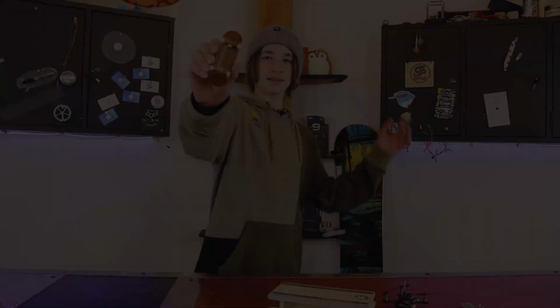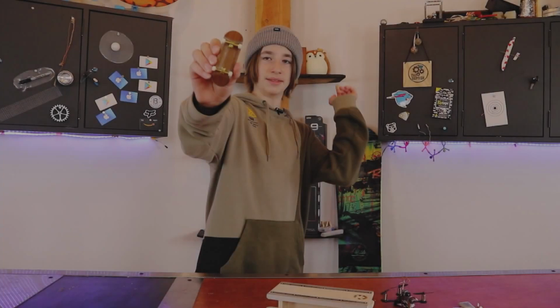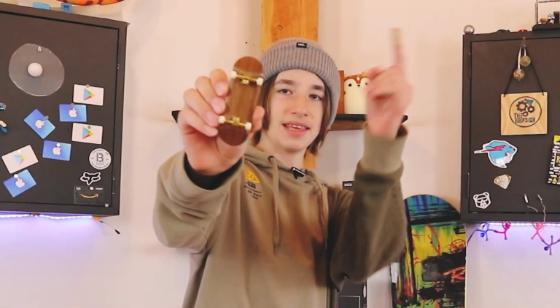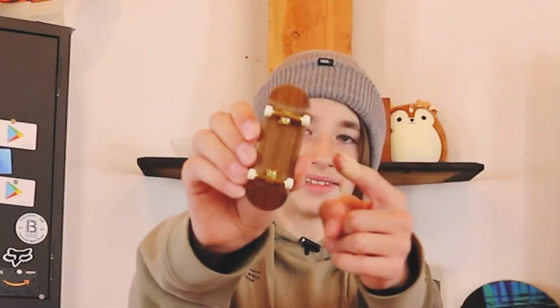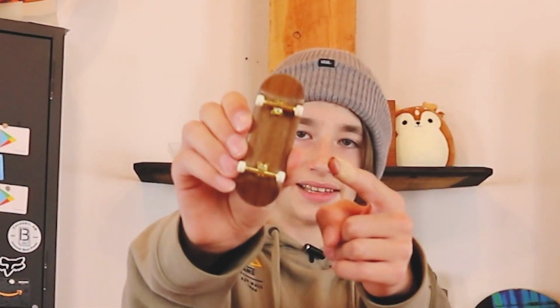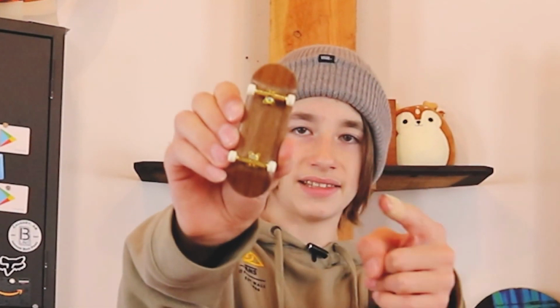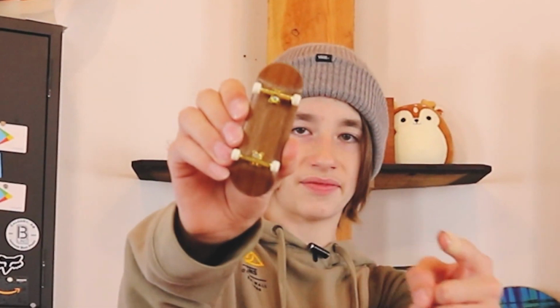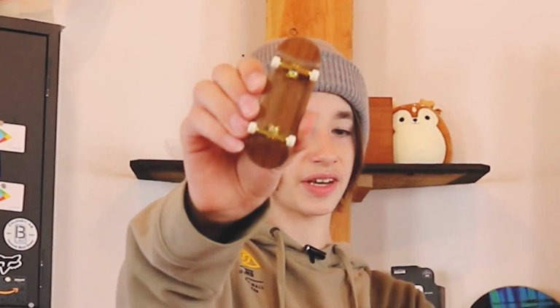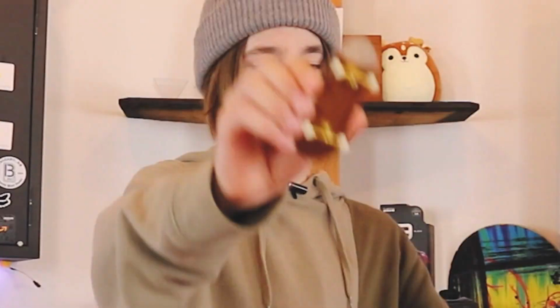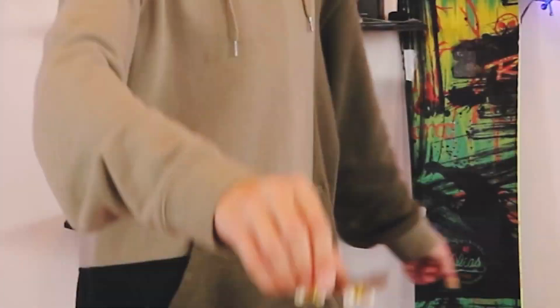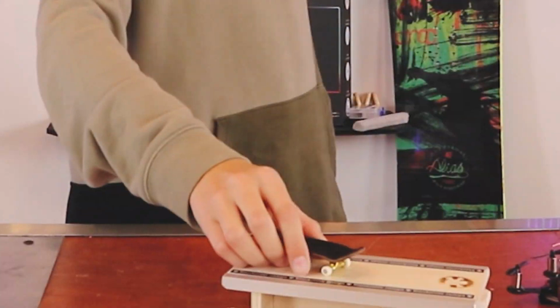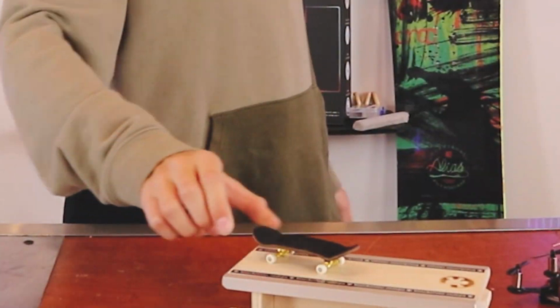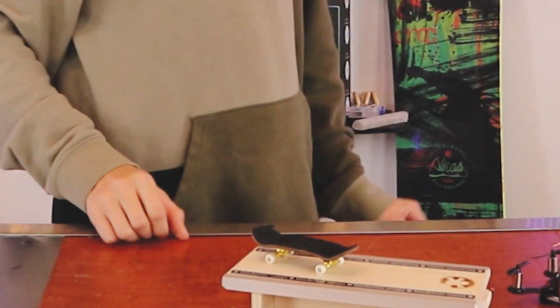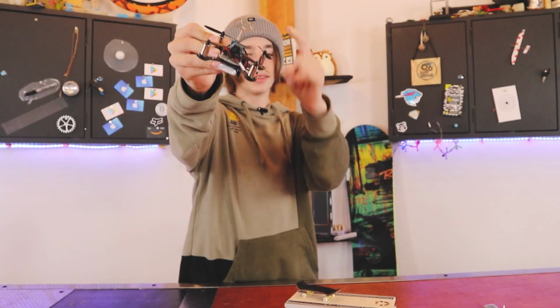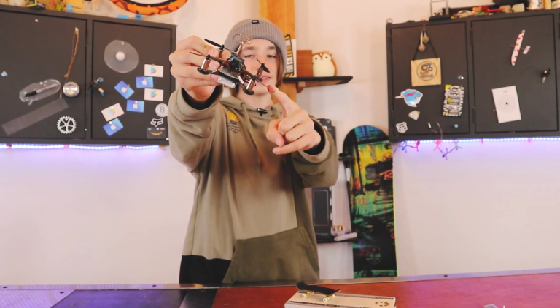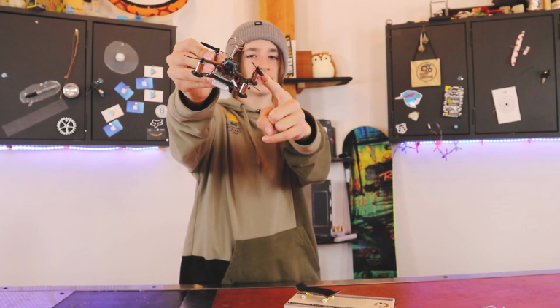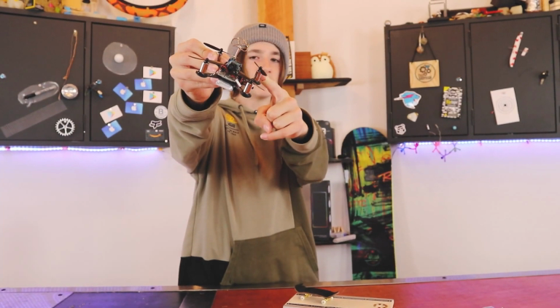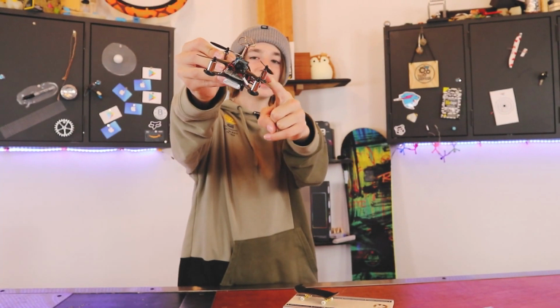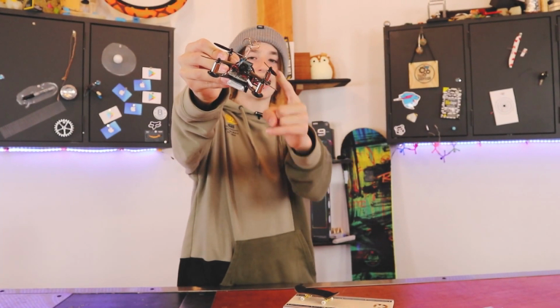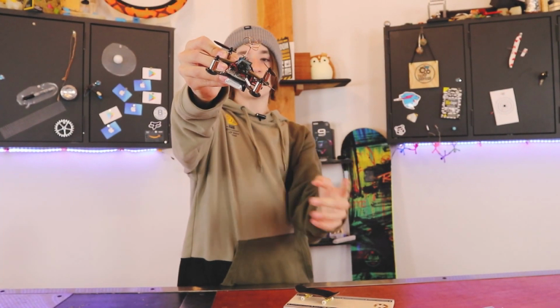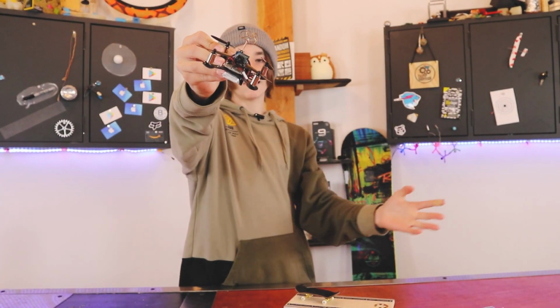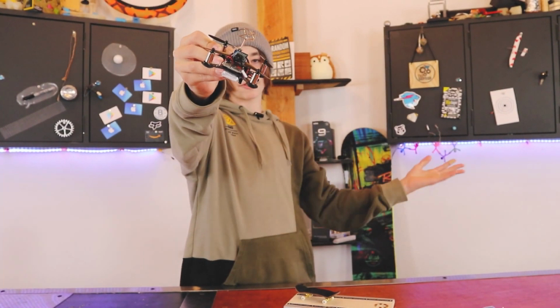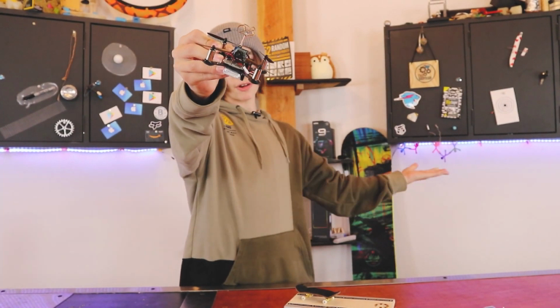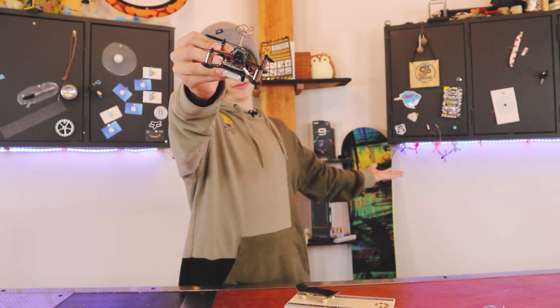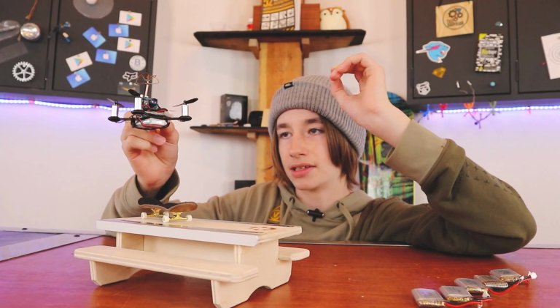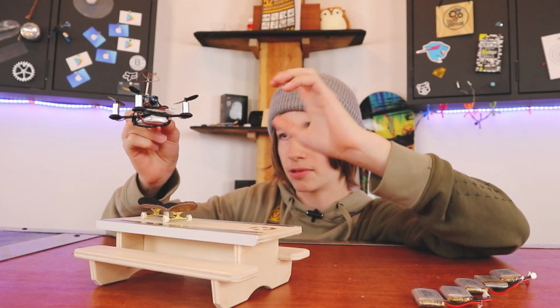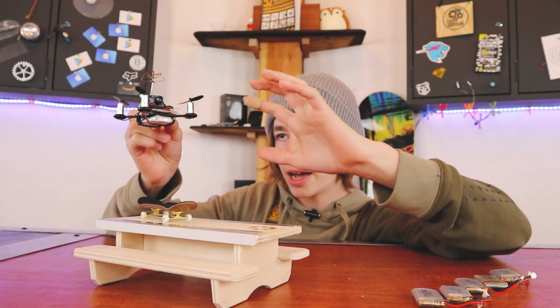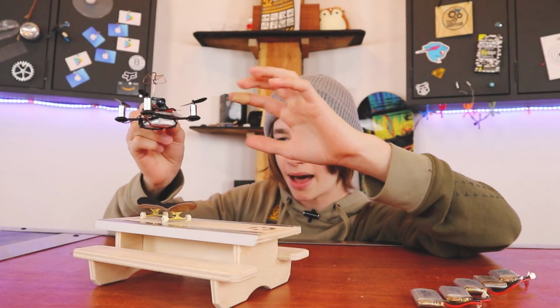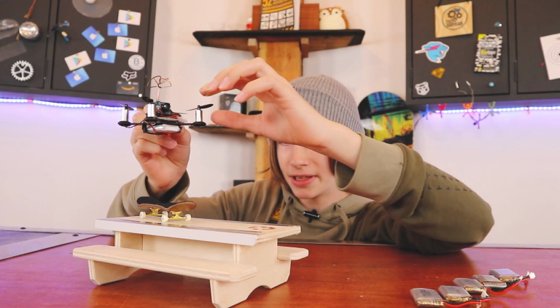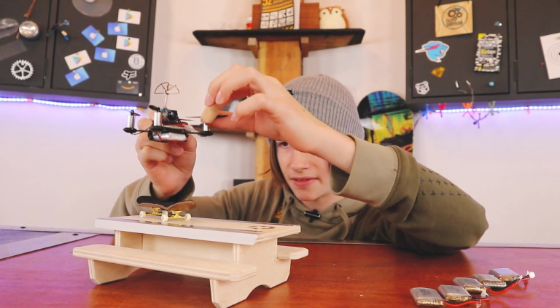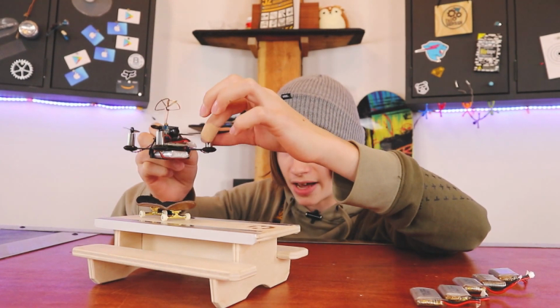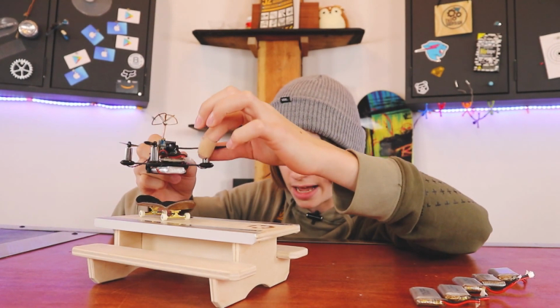This is a fingerboard. And this is a mini FPV drone. So what happens if I...